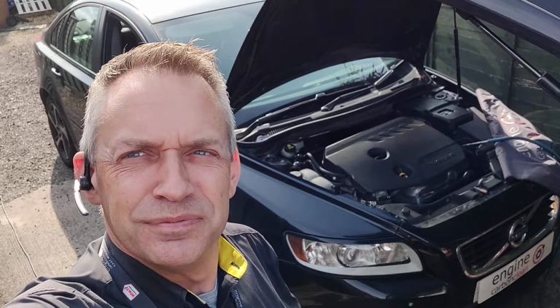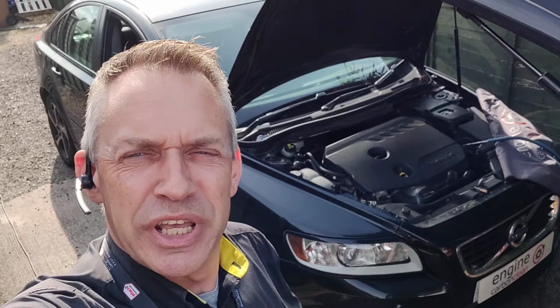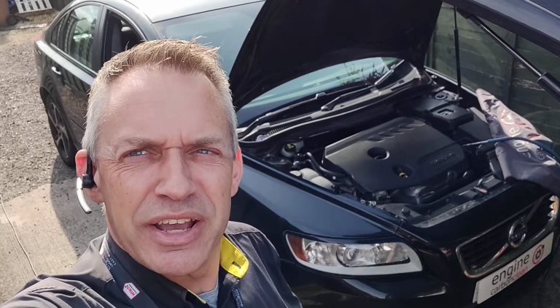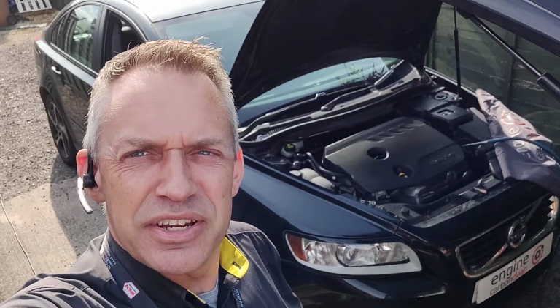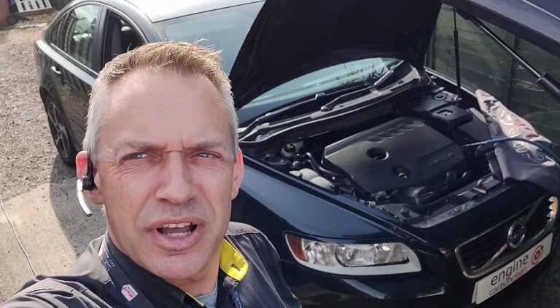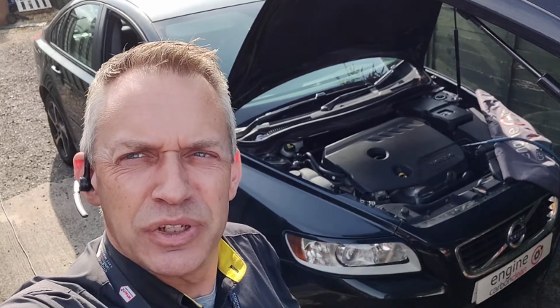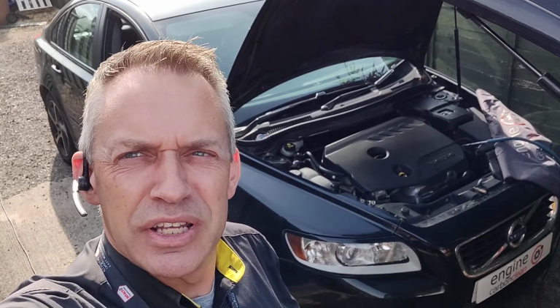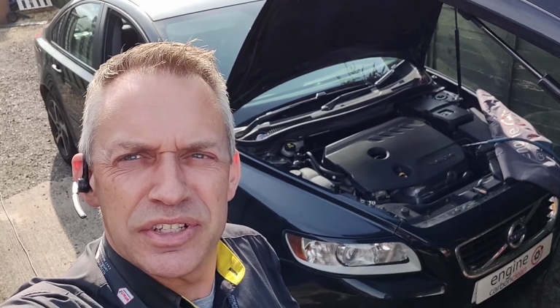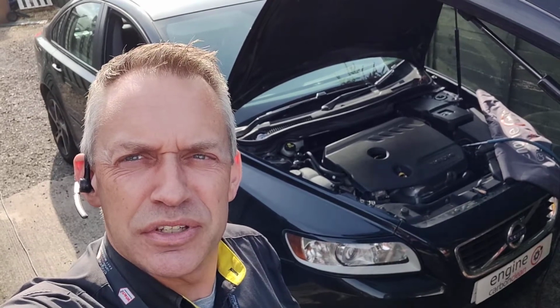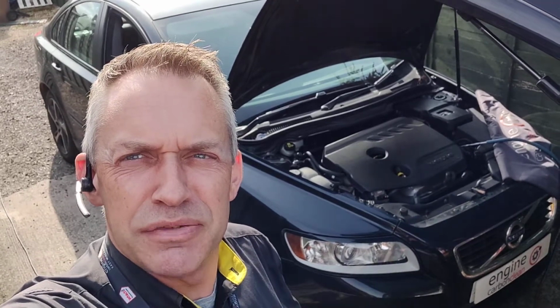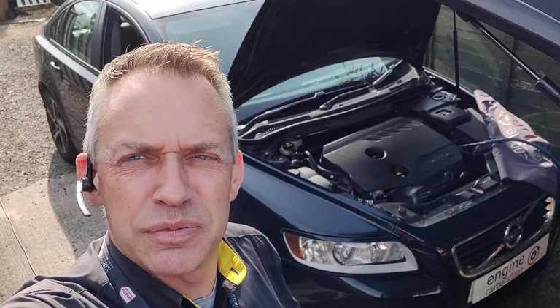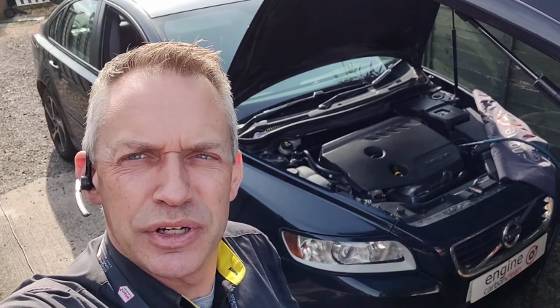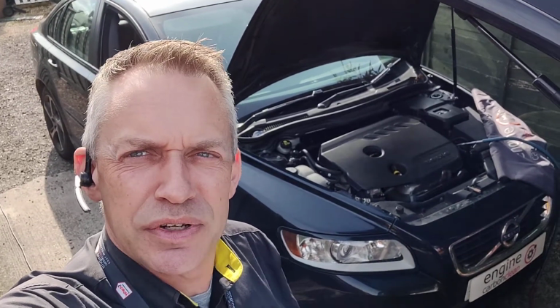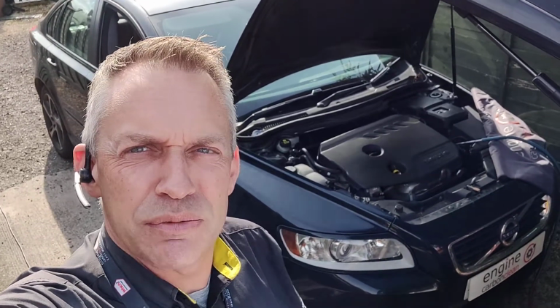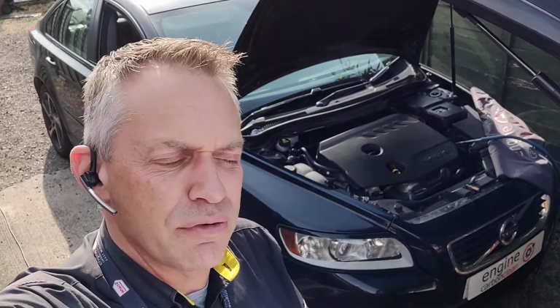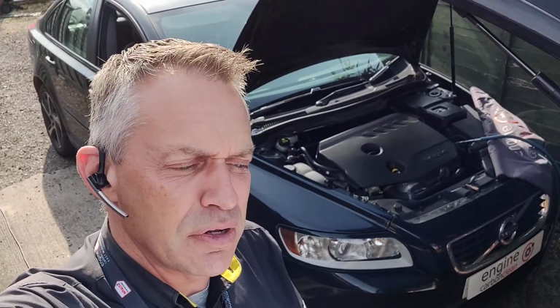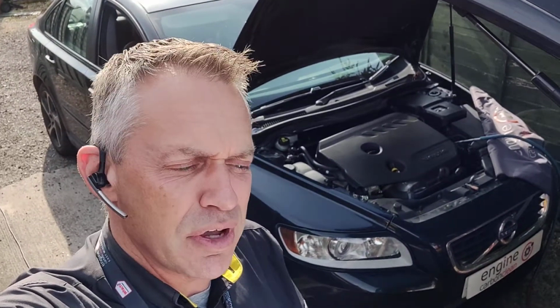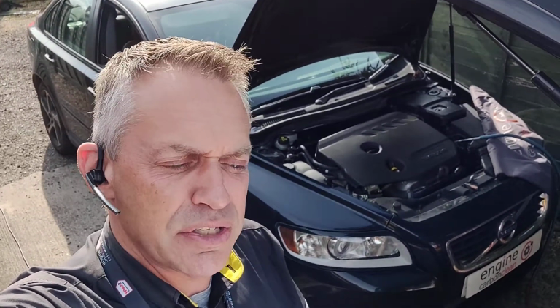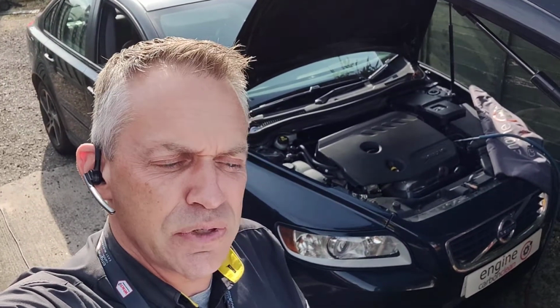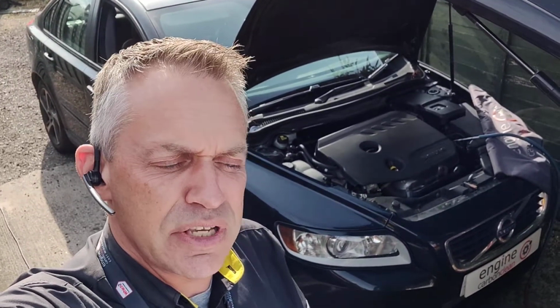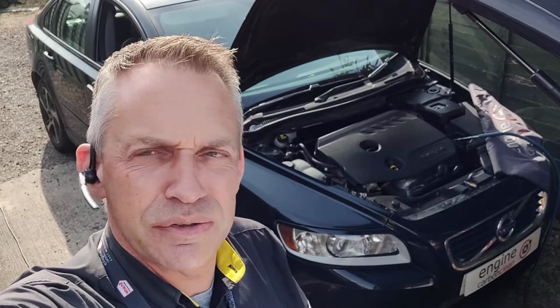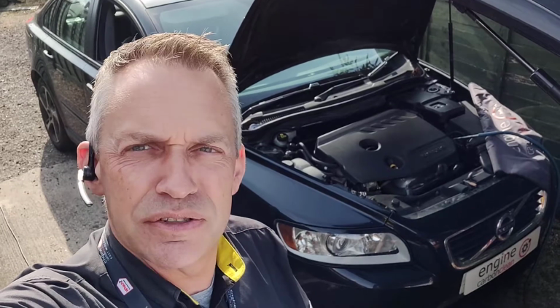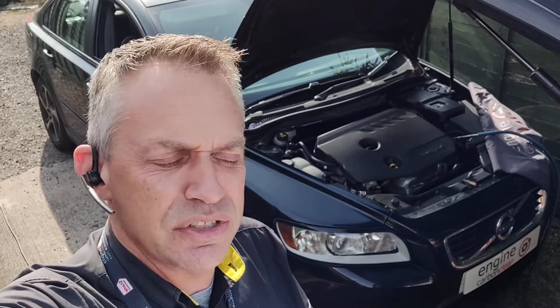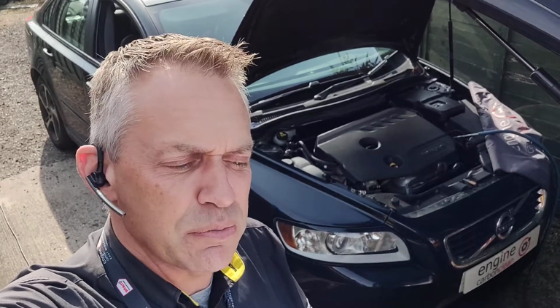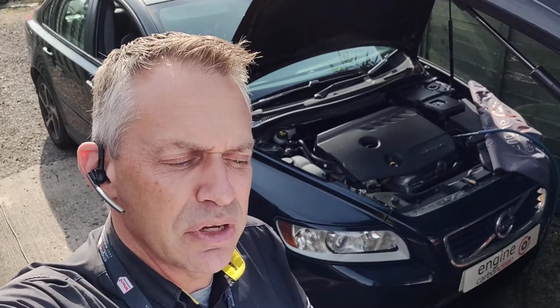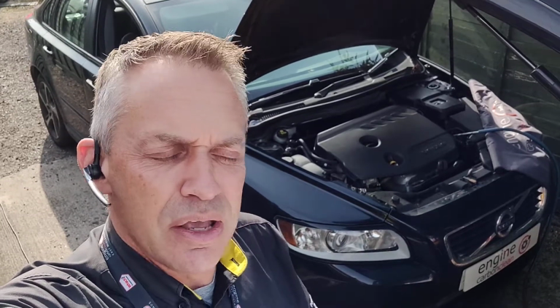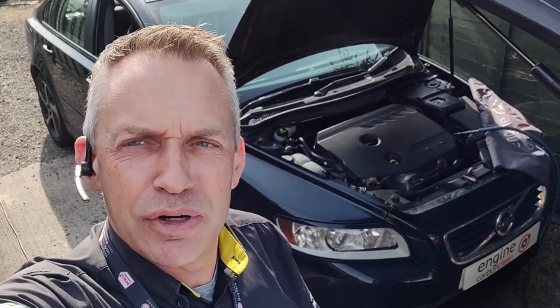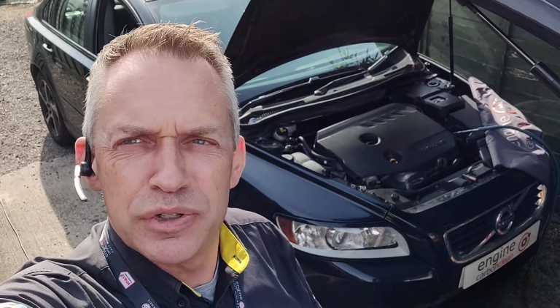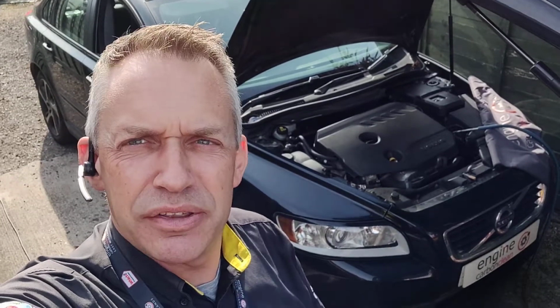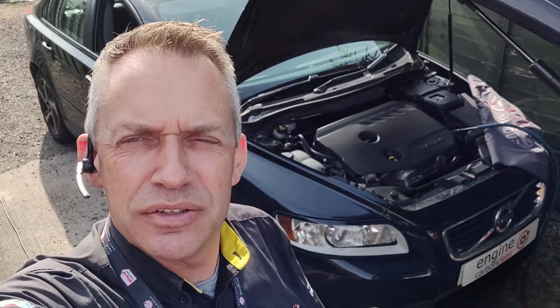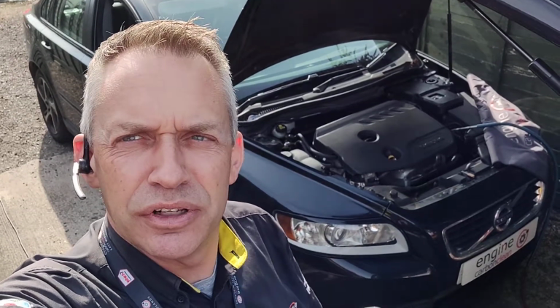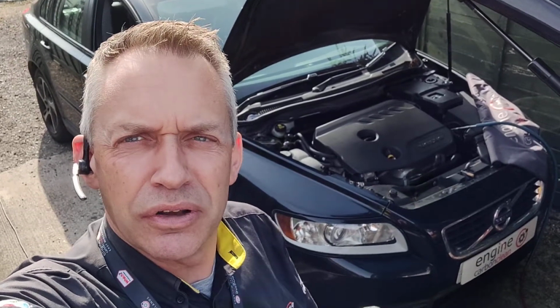Morning, agent at EndyCarverClean, just south of Sleepy this morning. First up we've got a Volvo S40 2006 model, only 48,000 on the clock.